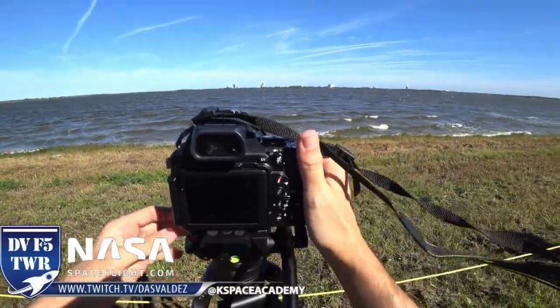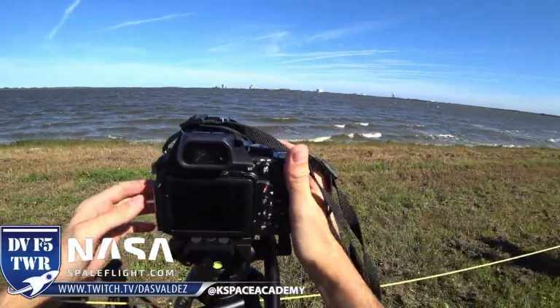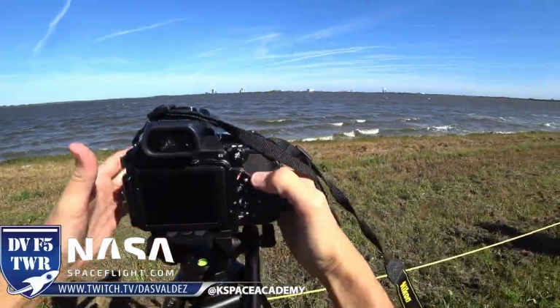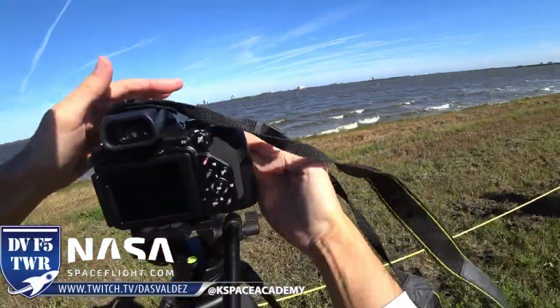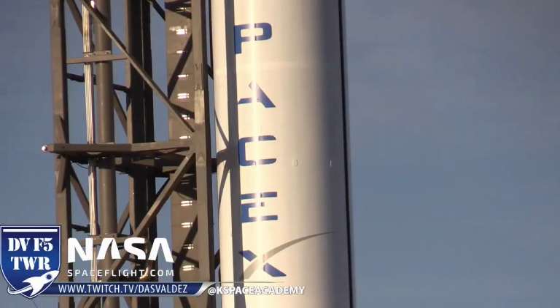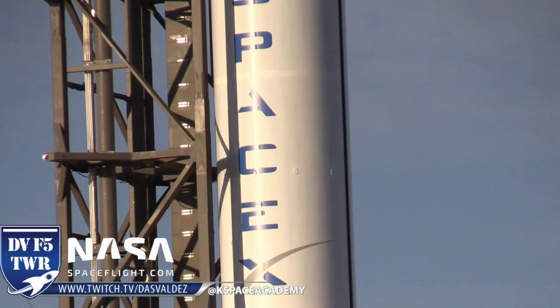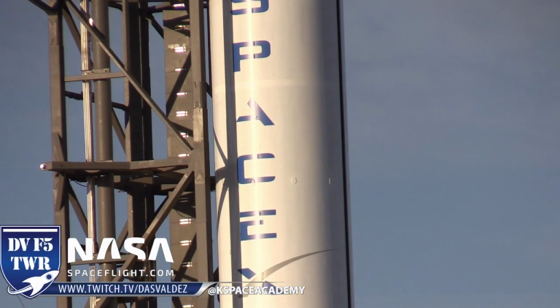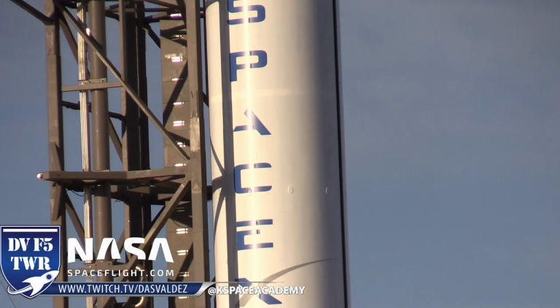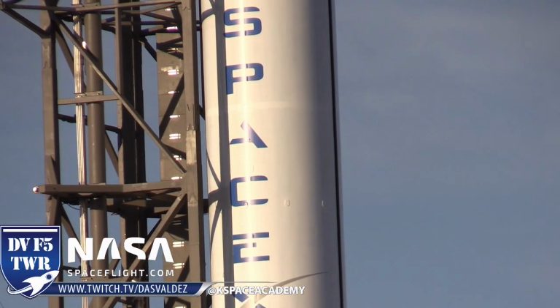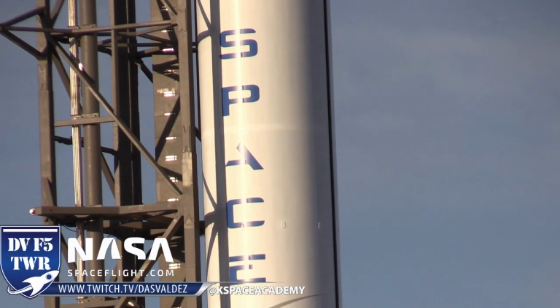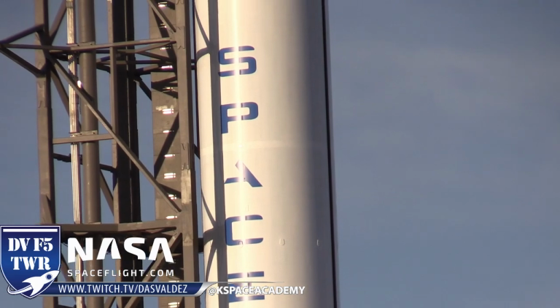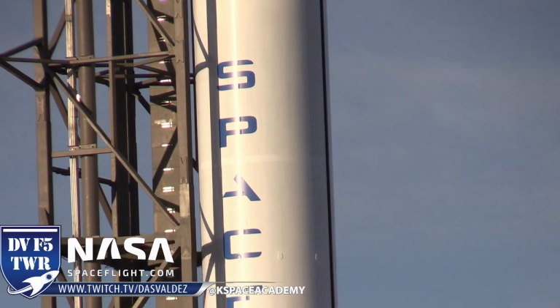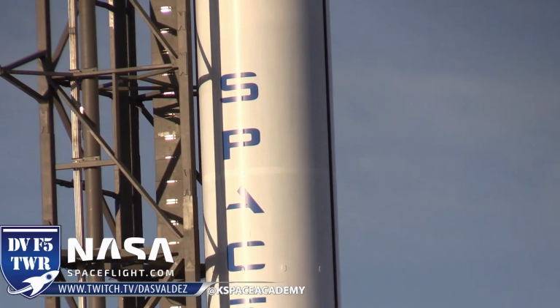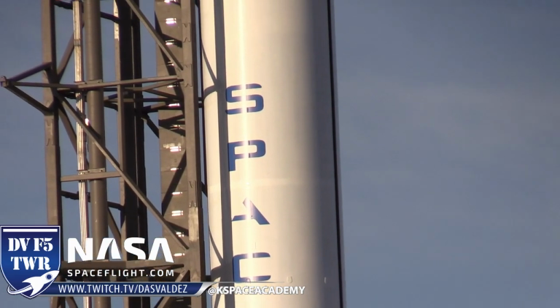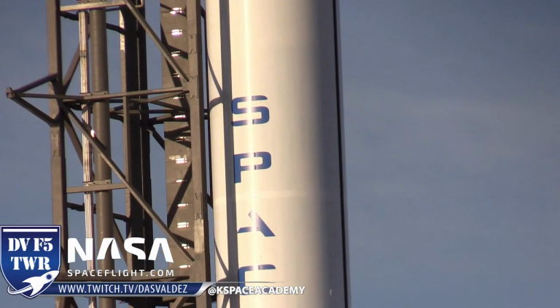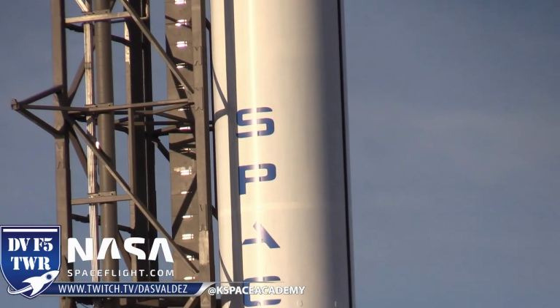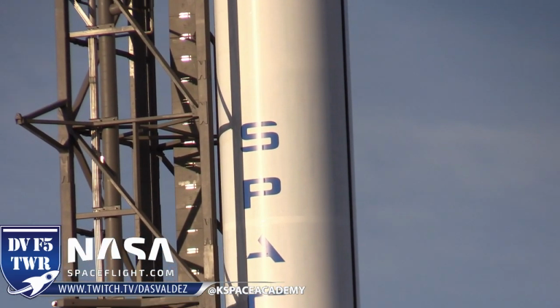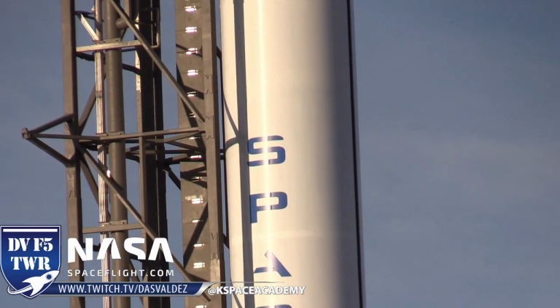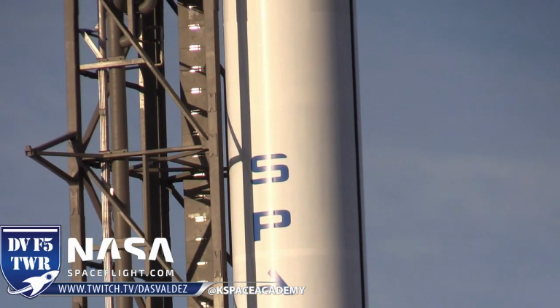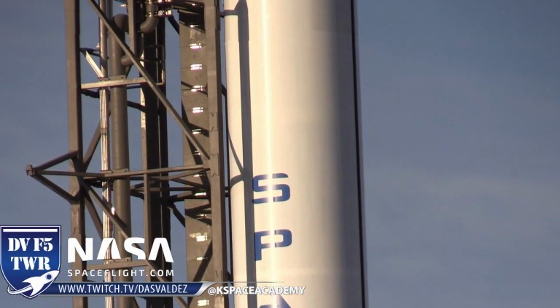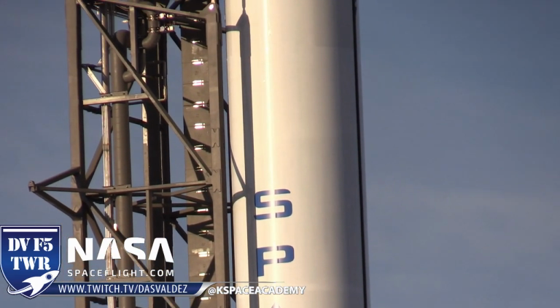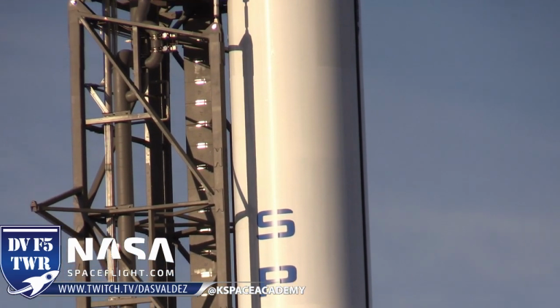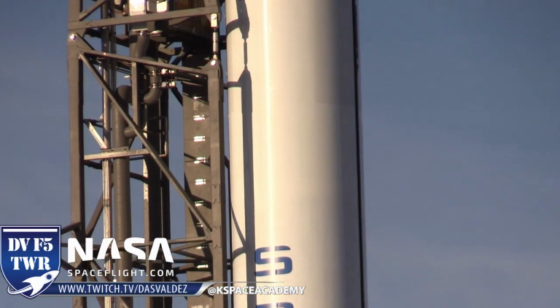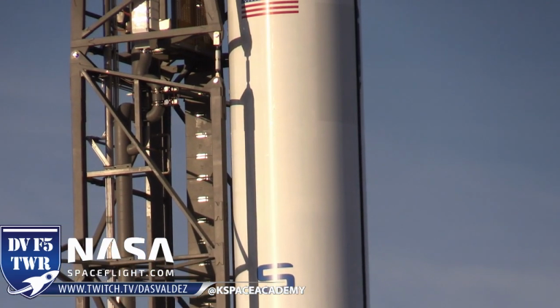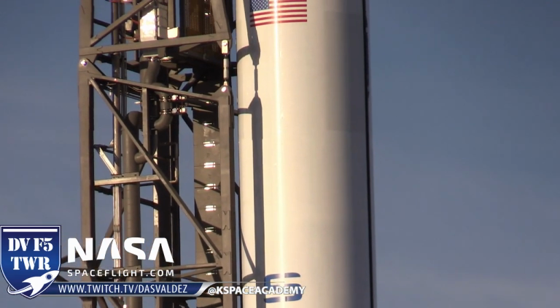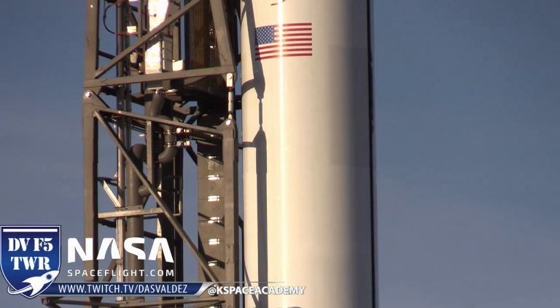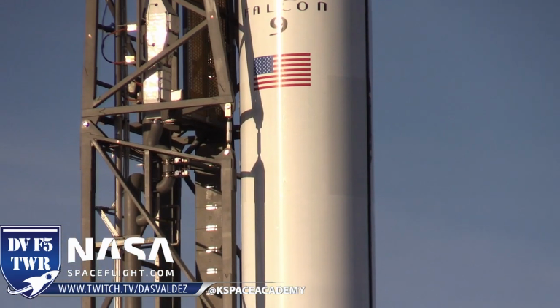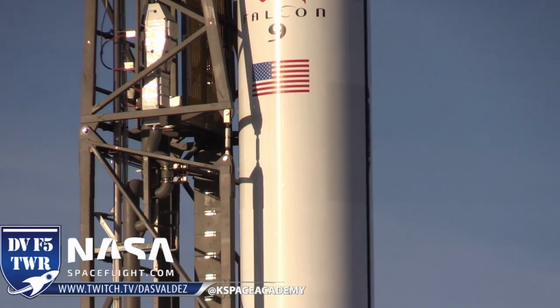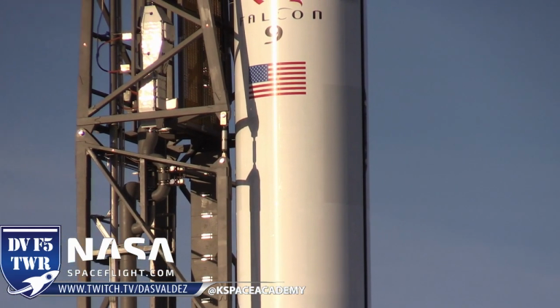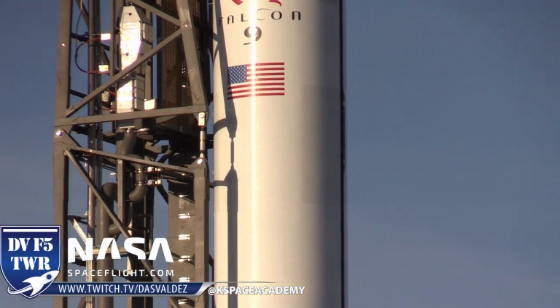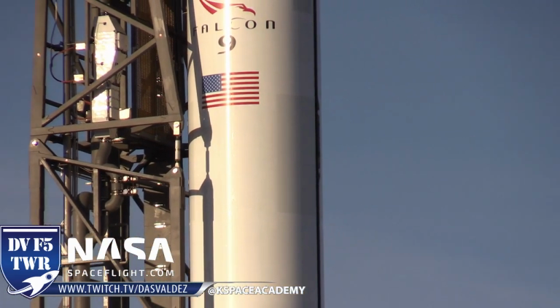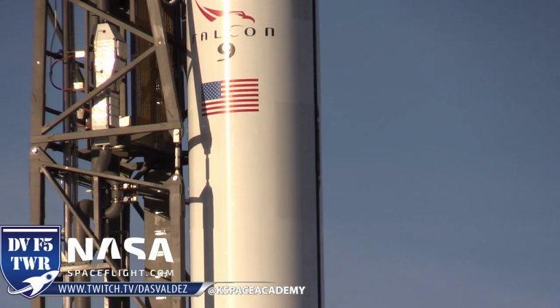This Falcon 9 — a brand new Falcon 9 — it's booster 1050, as it's known within SpaceX, making its debut flight here.